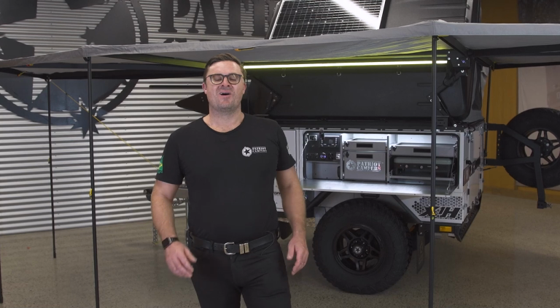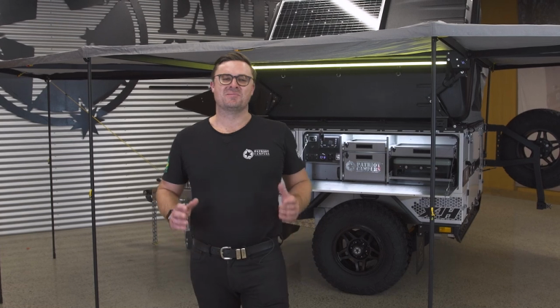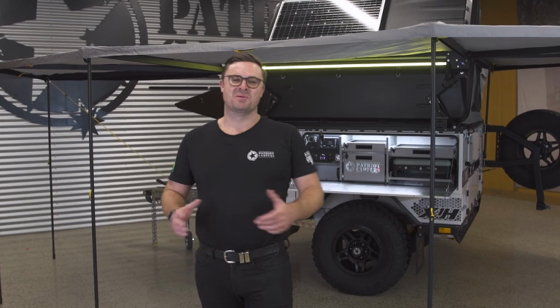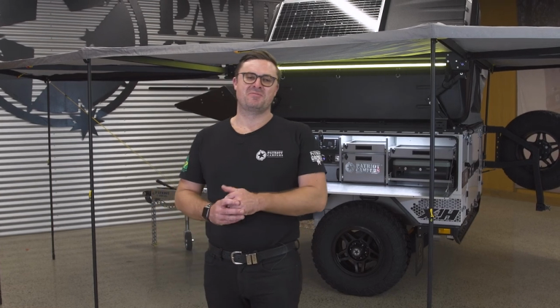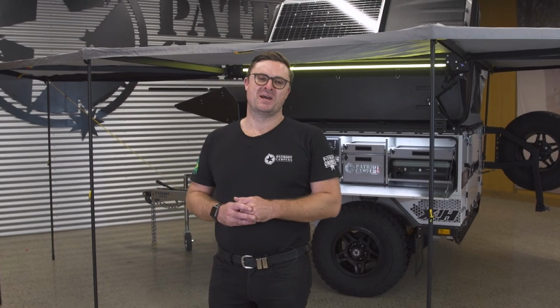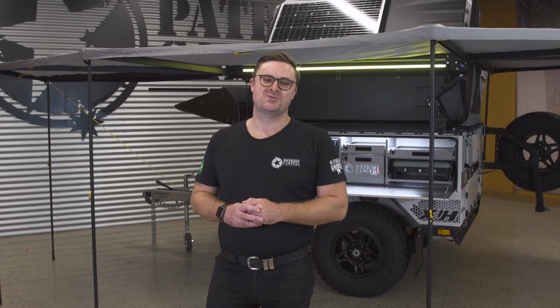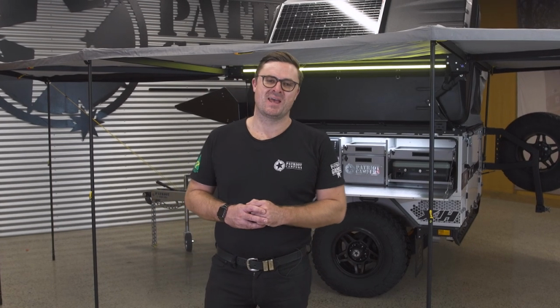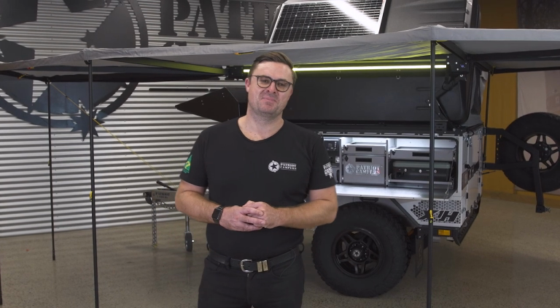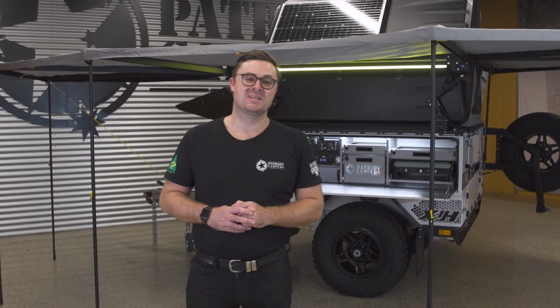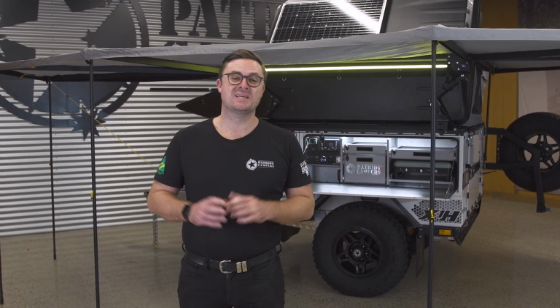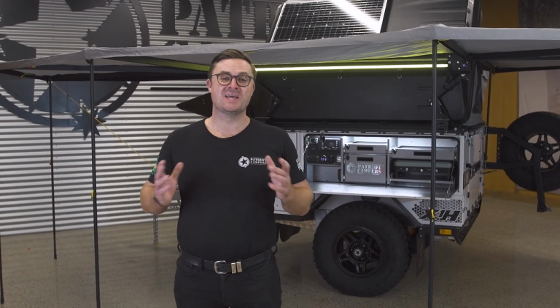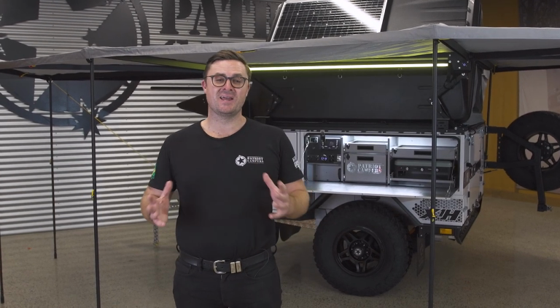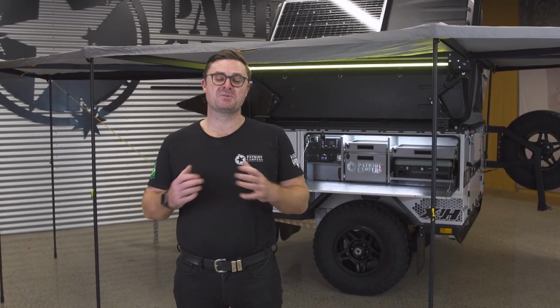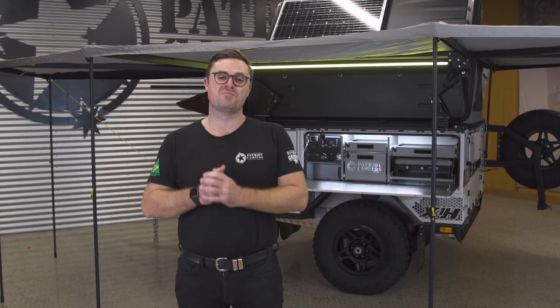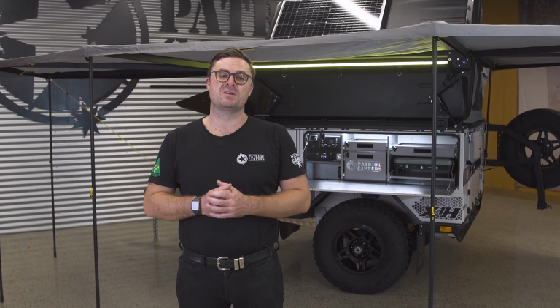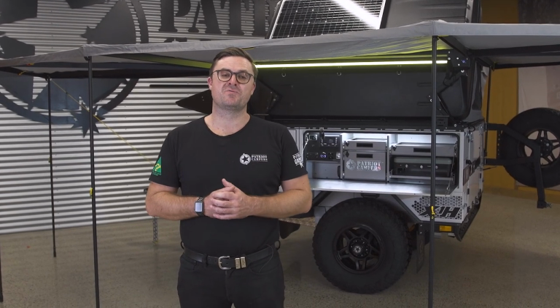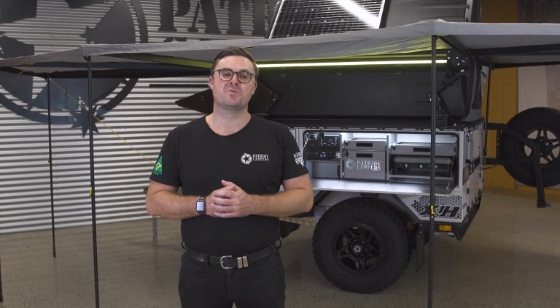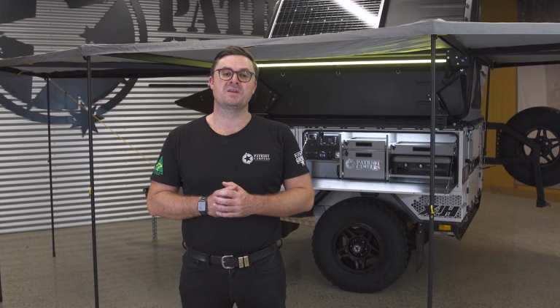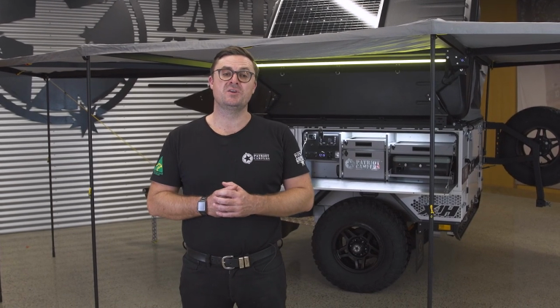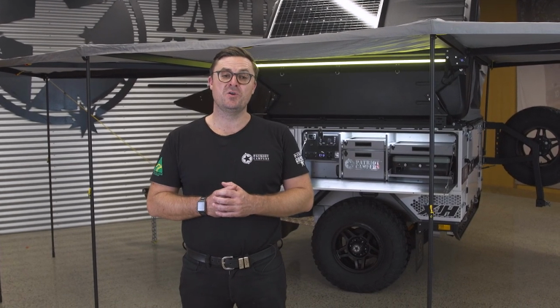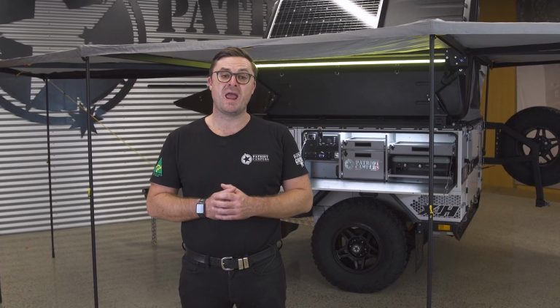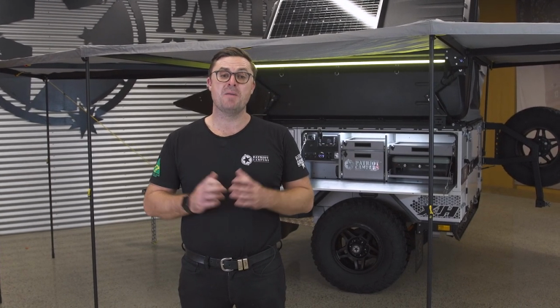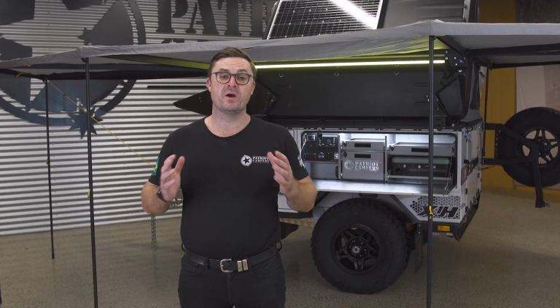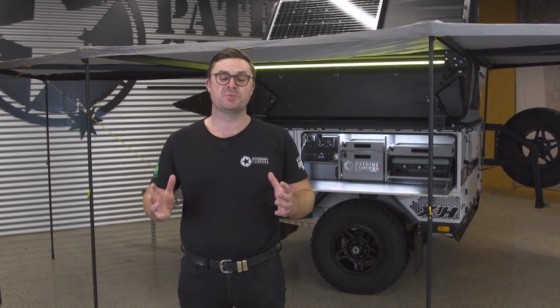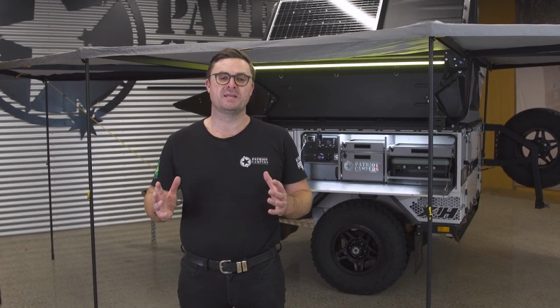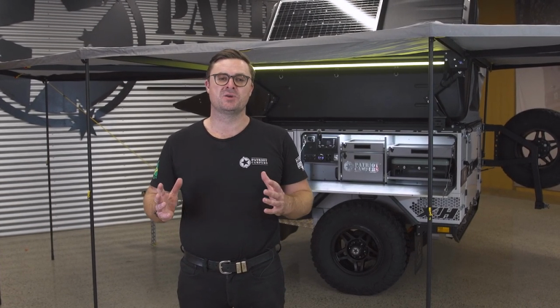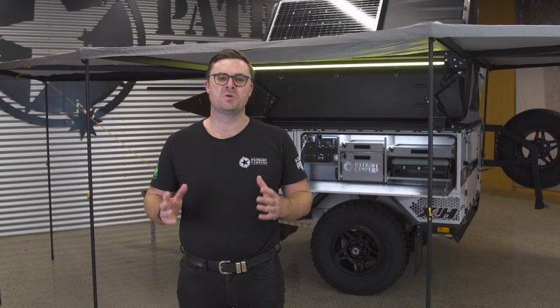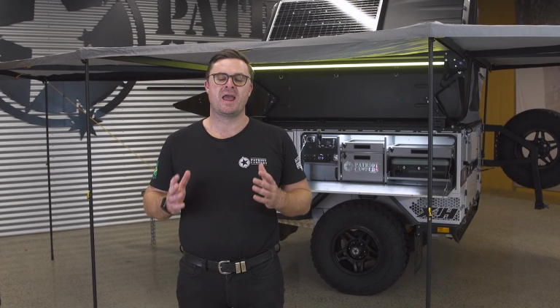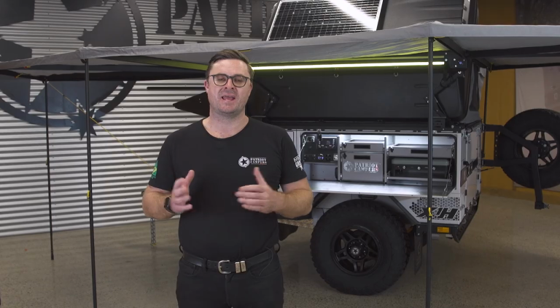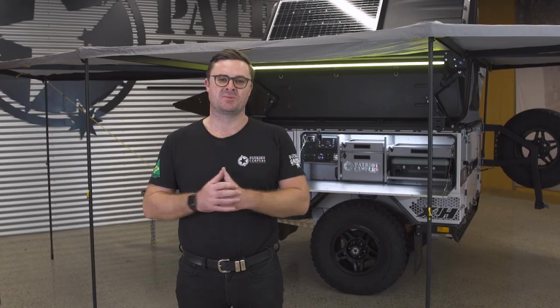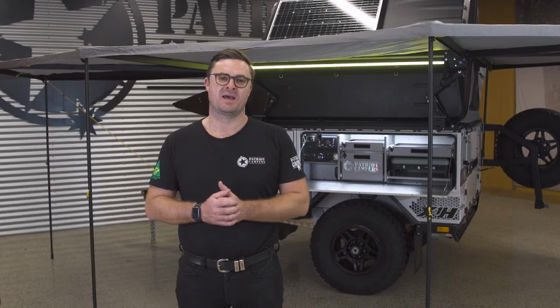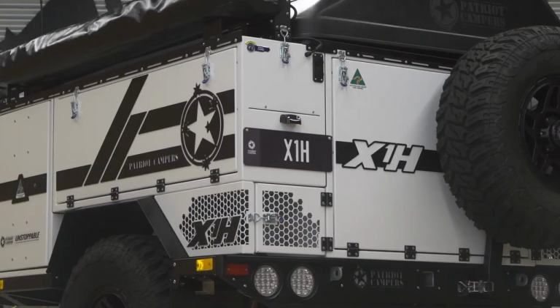Hi, I'm Tommy from Patriot Campers, and today I'm going to run you through the new MY22 X1H.